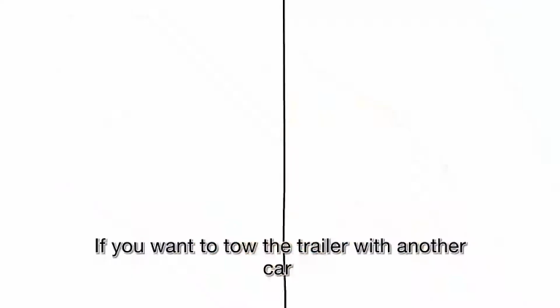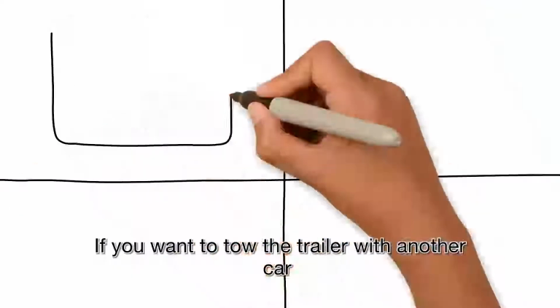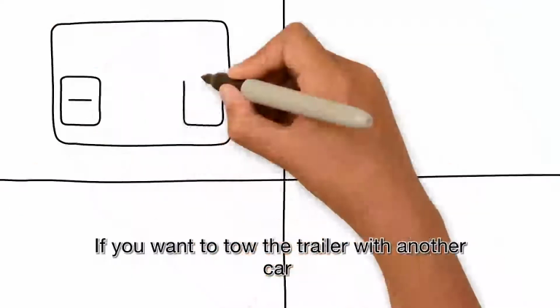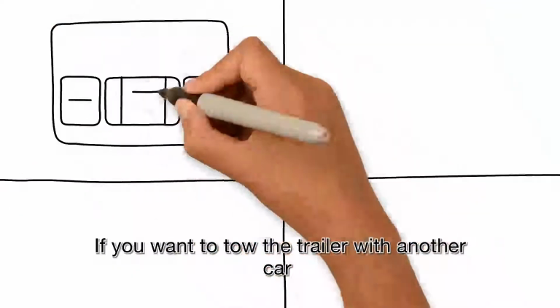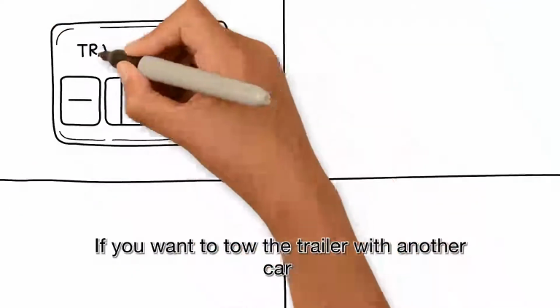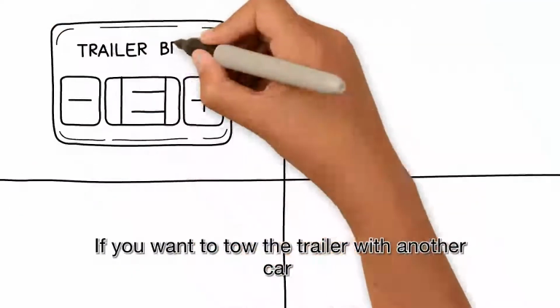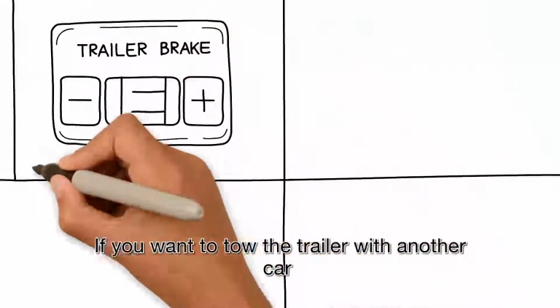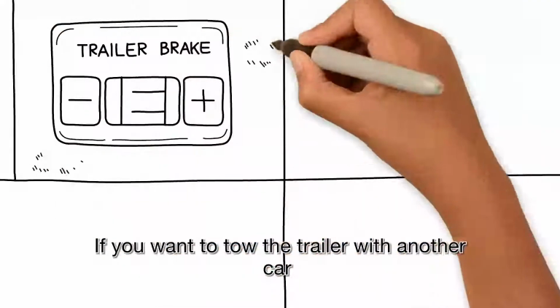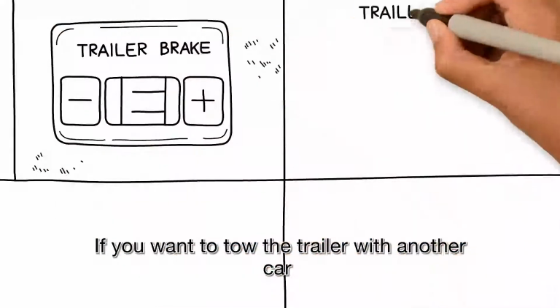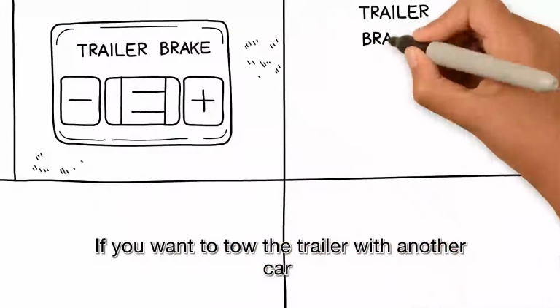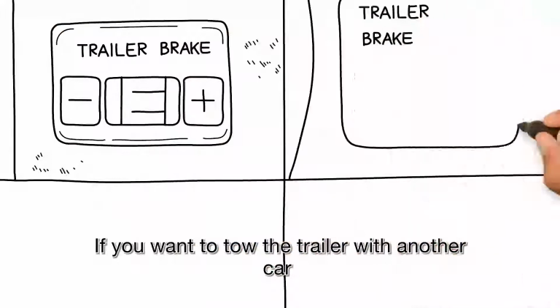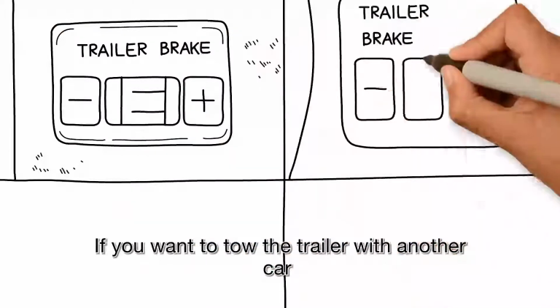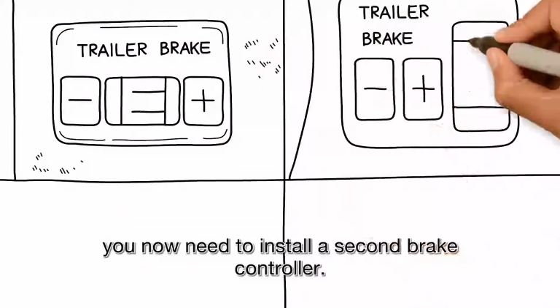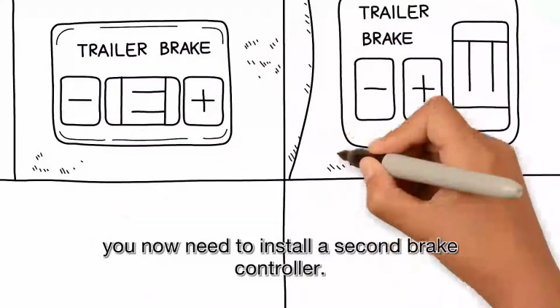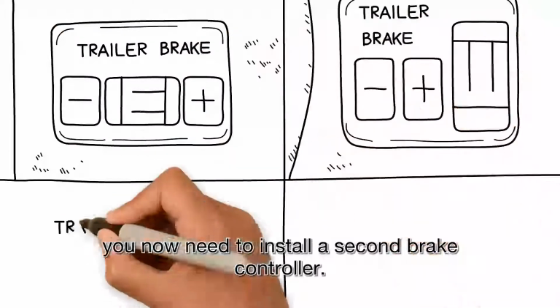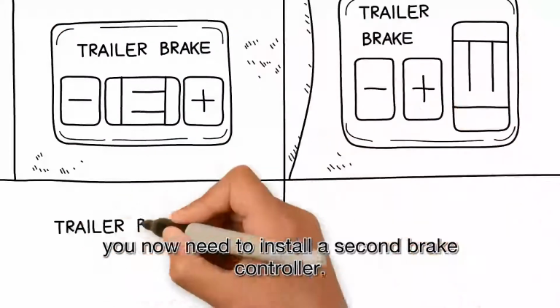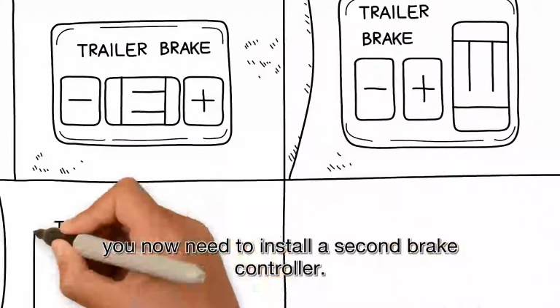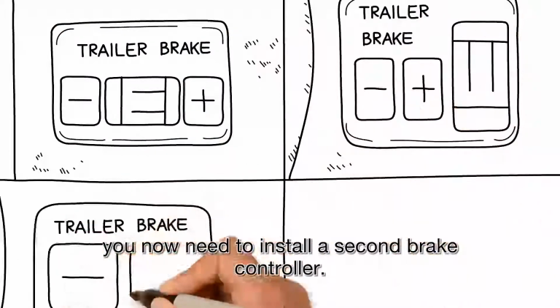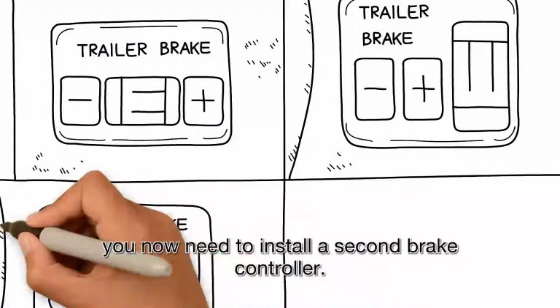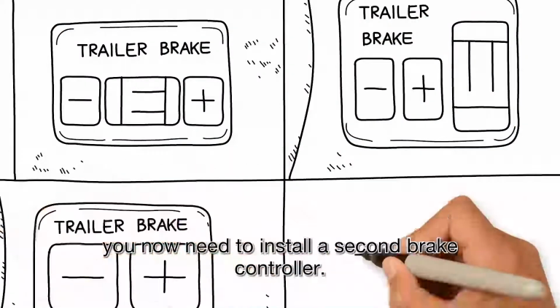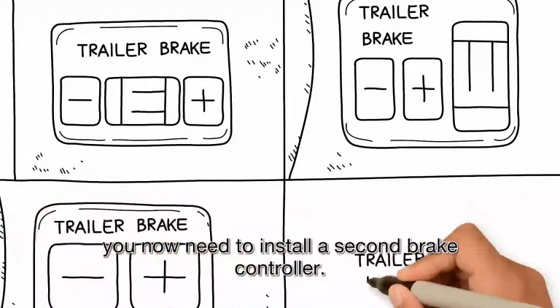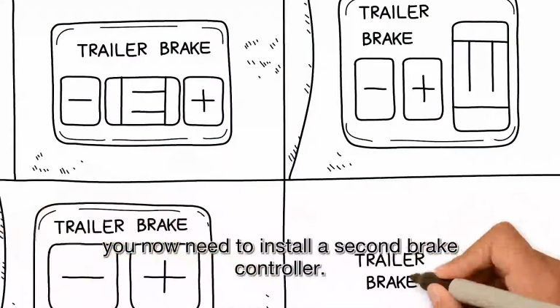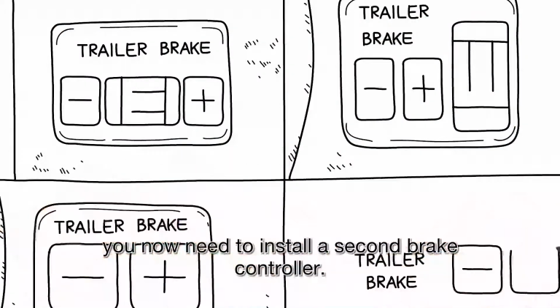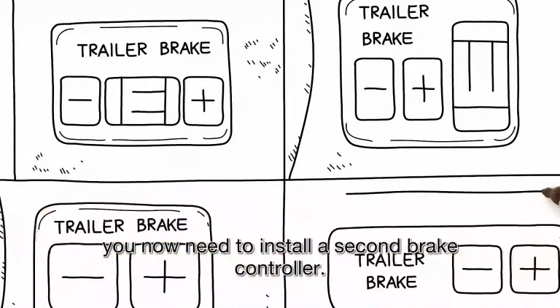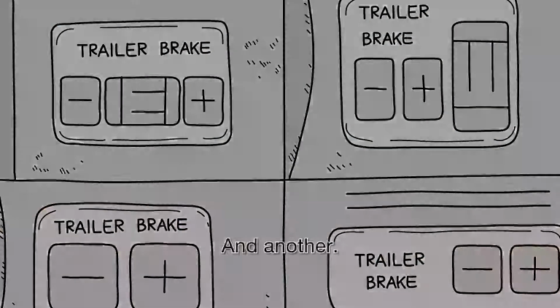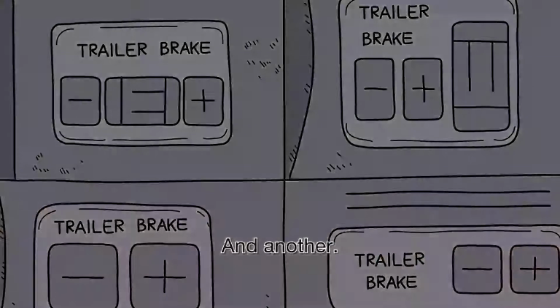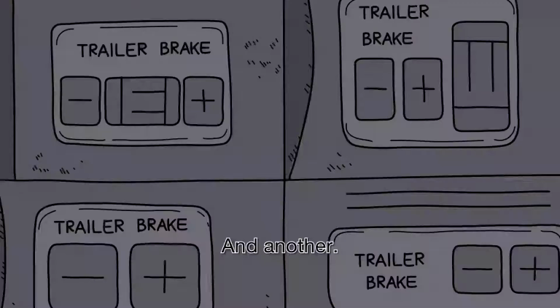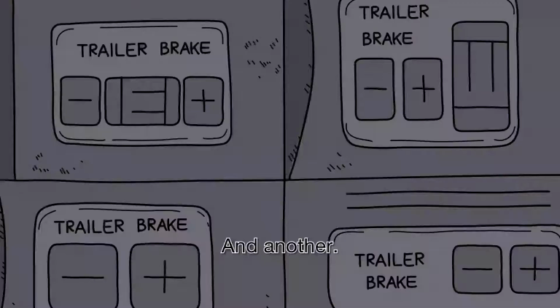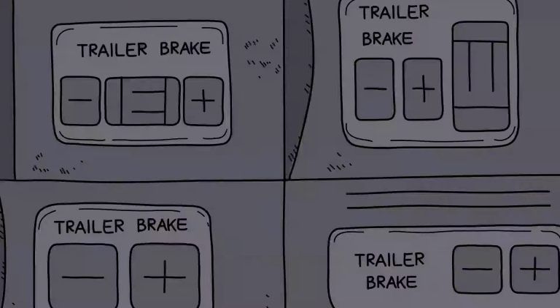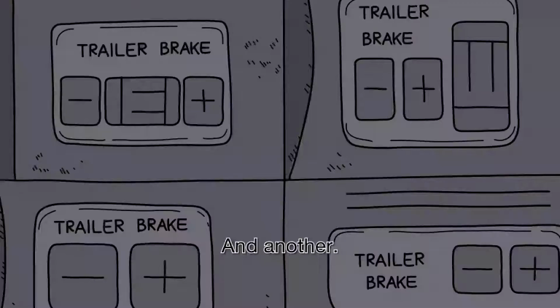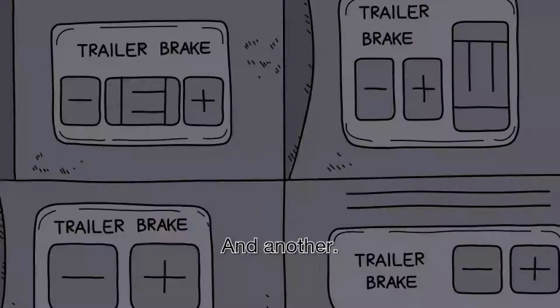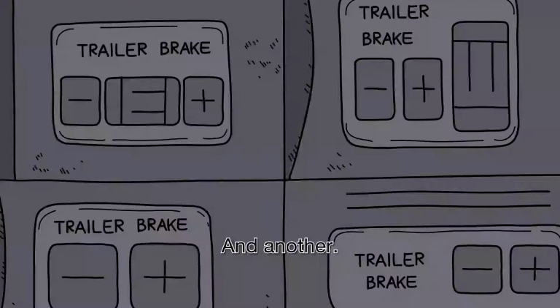If you want to tow the trailer with another car, you now need to install a second brake controller. And another. And another.